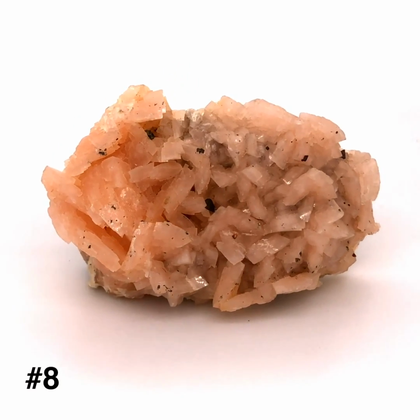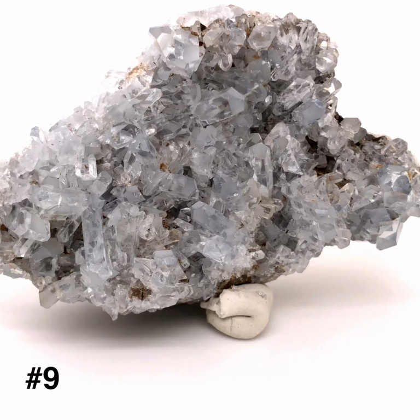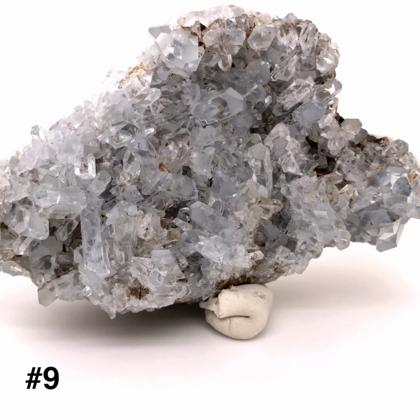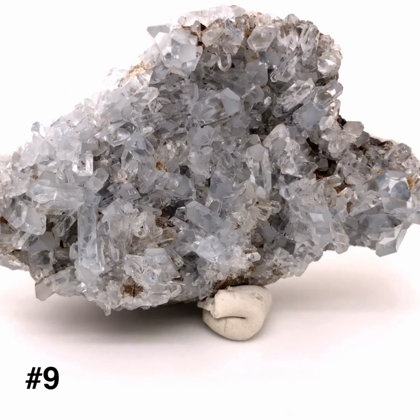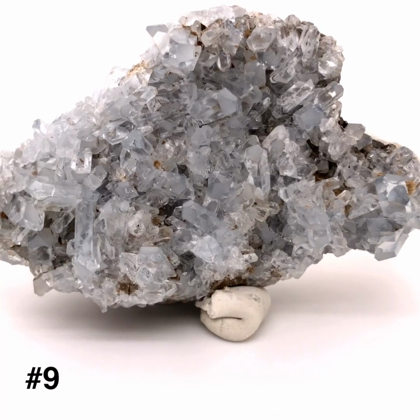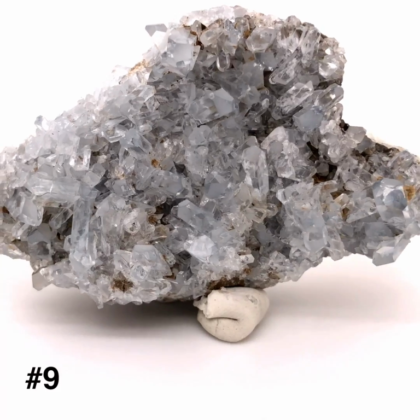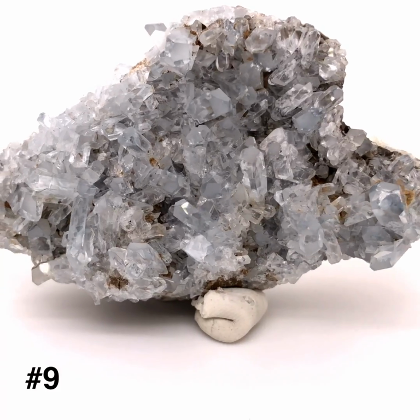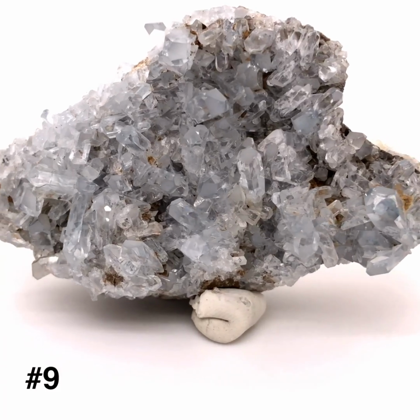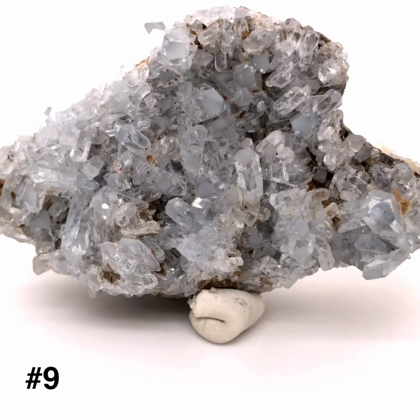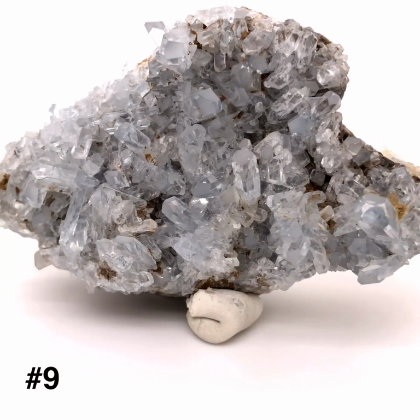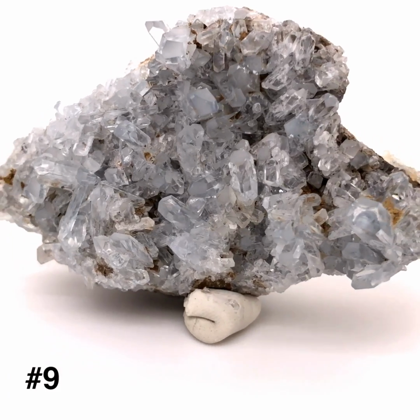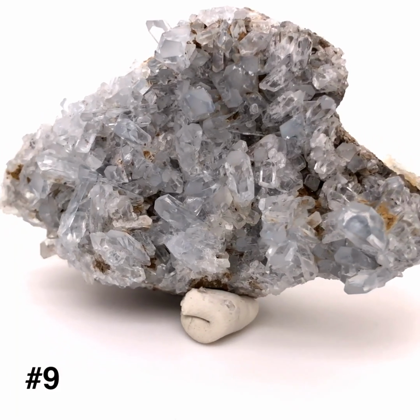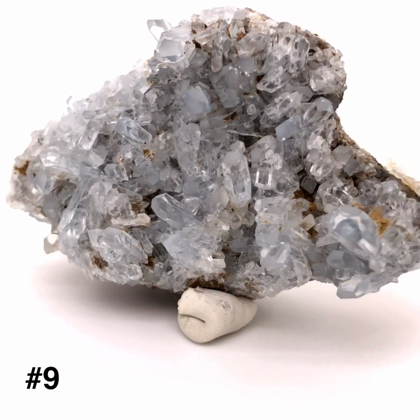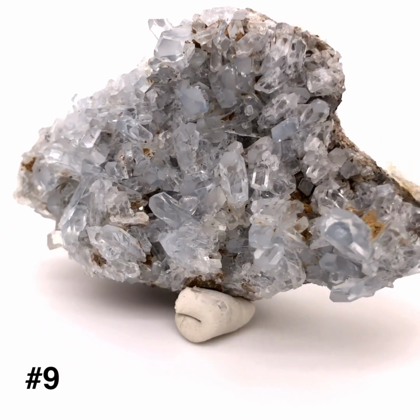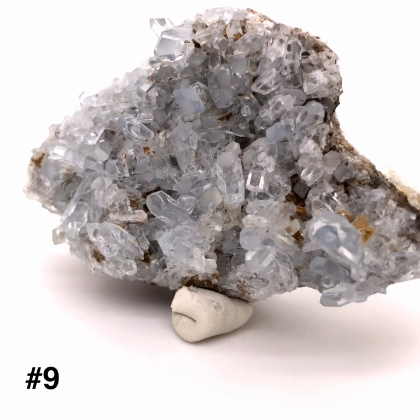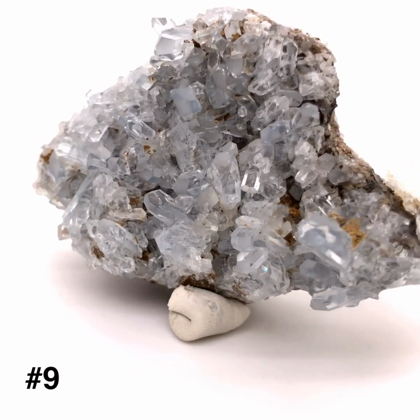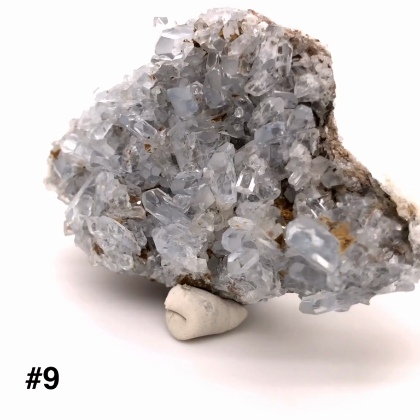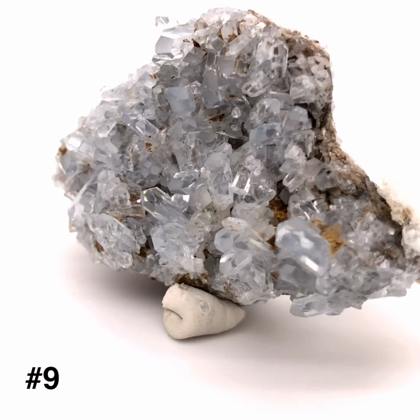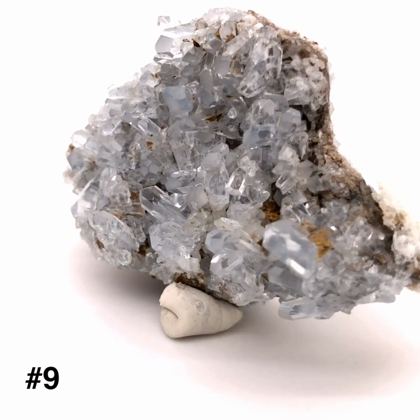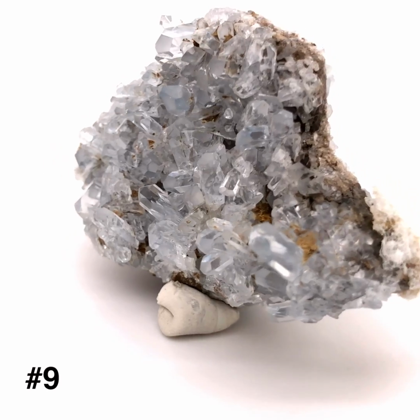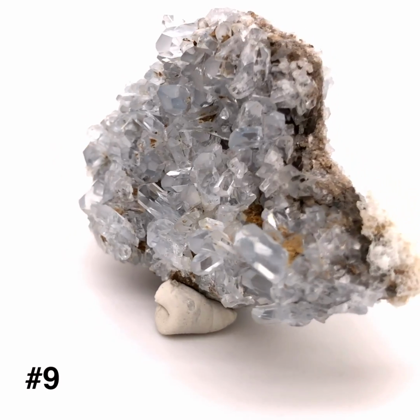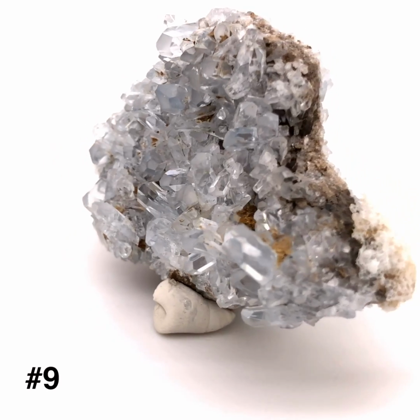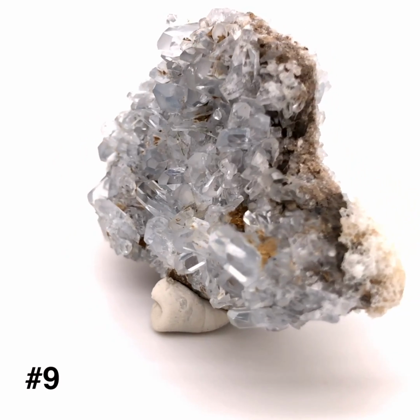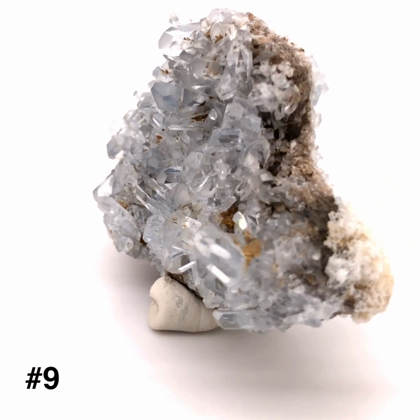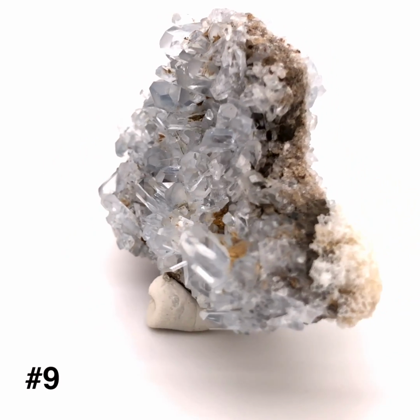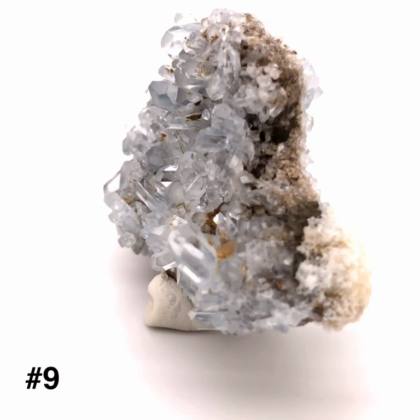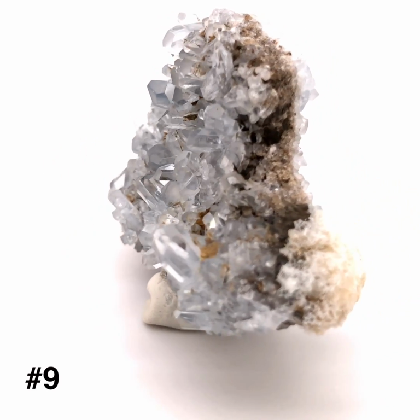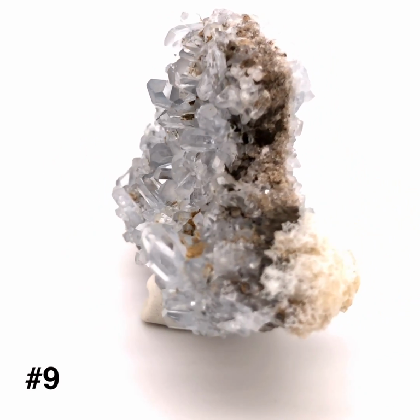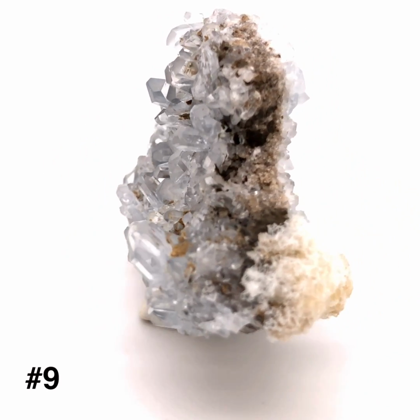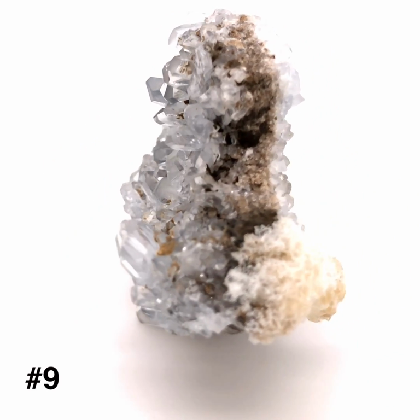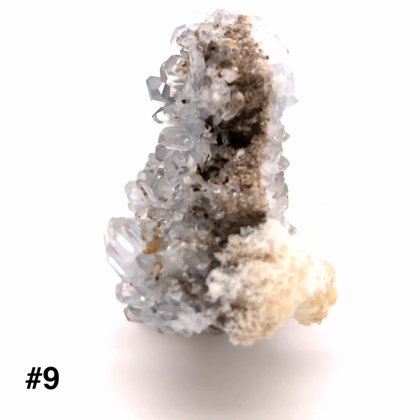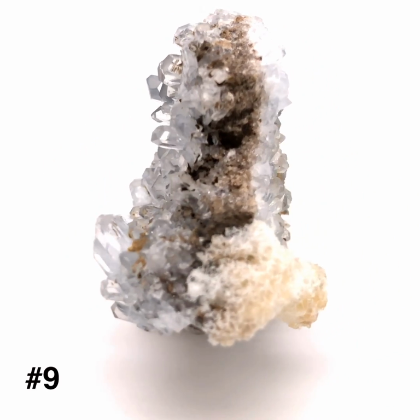This specimen has an unusually high heft. It does not fizz in hydrochloric acid.